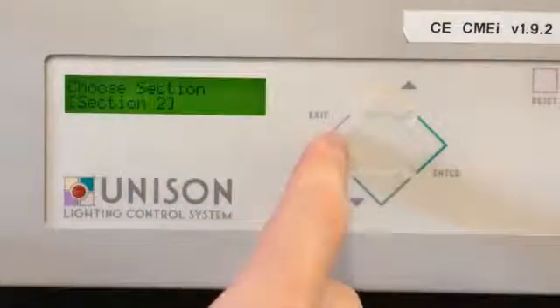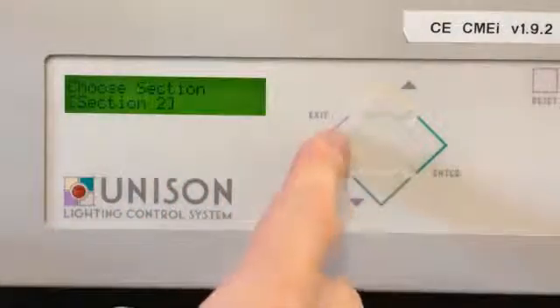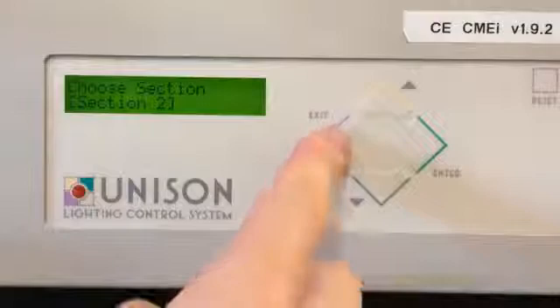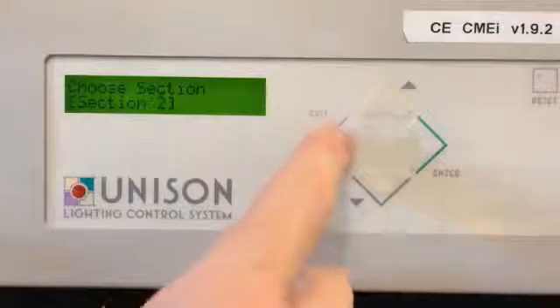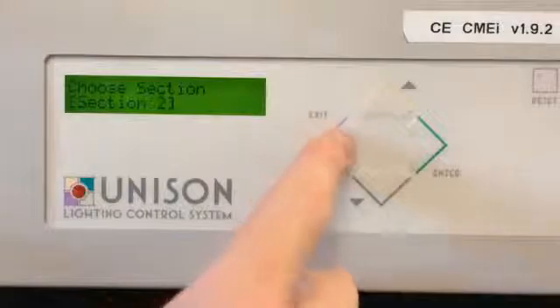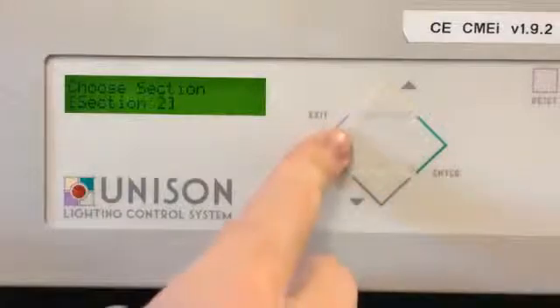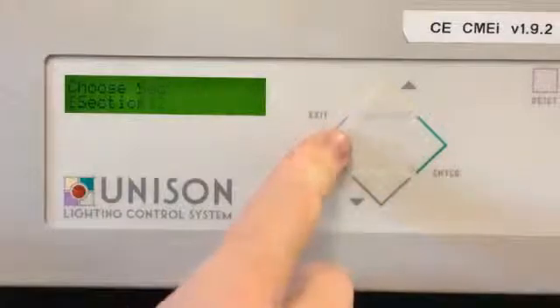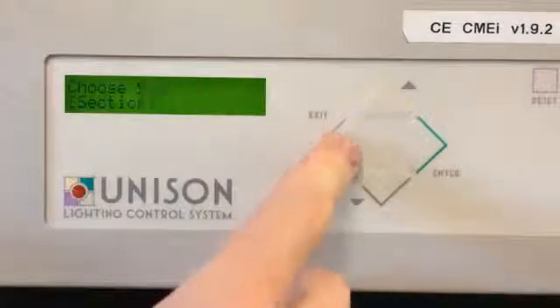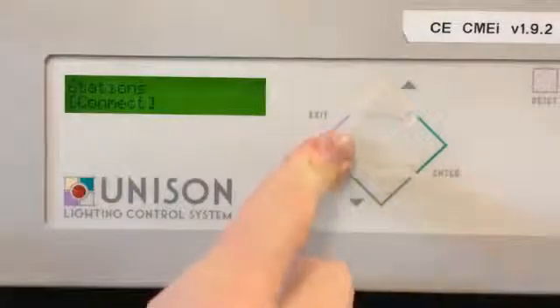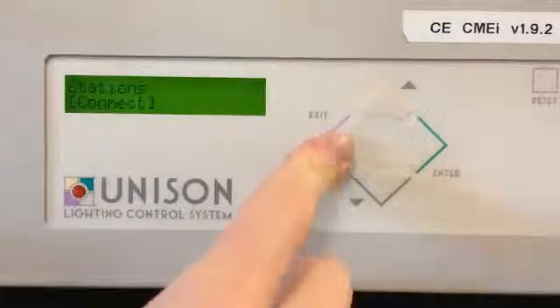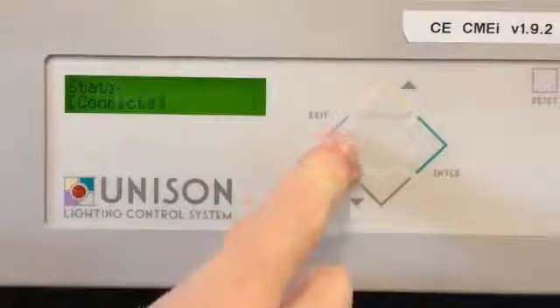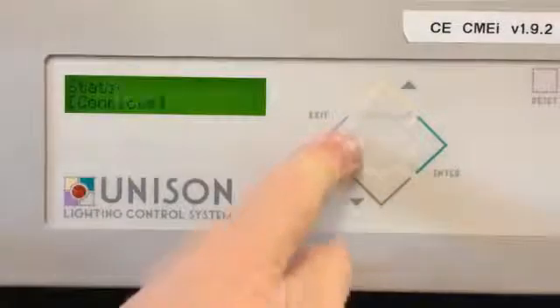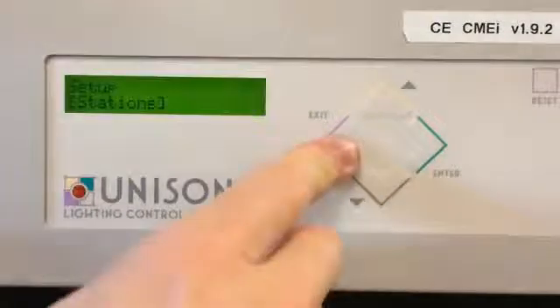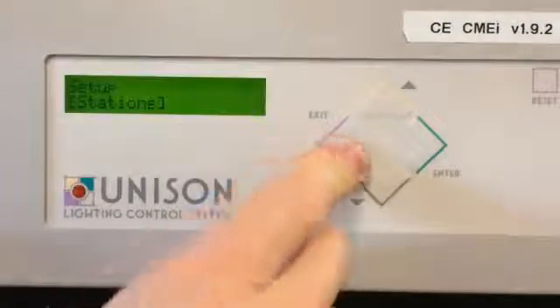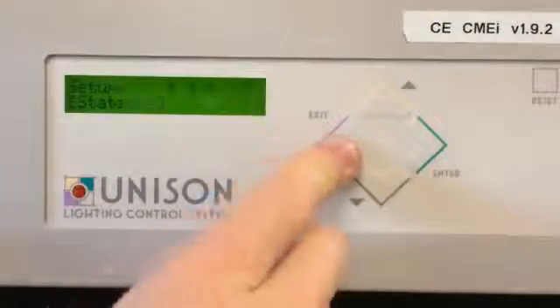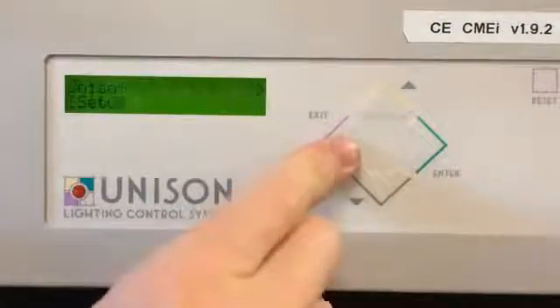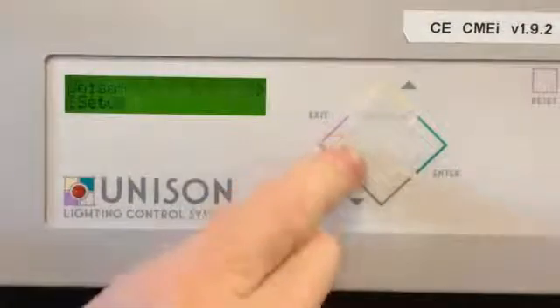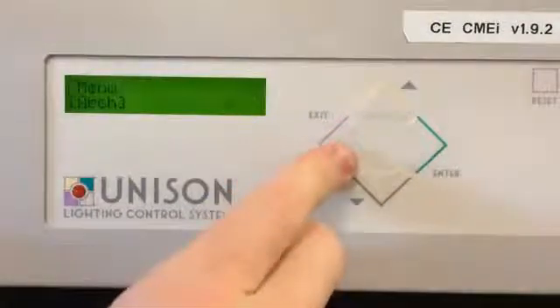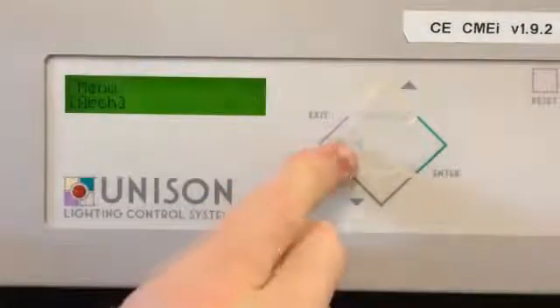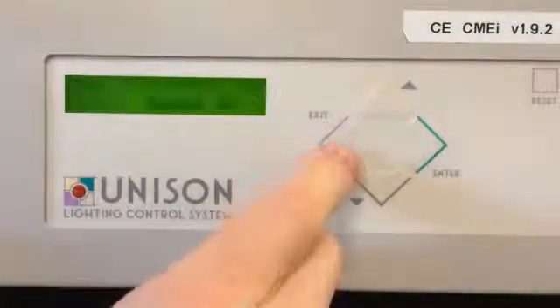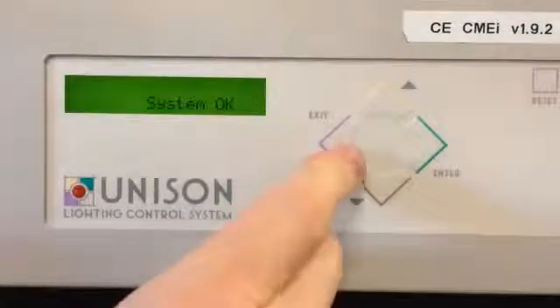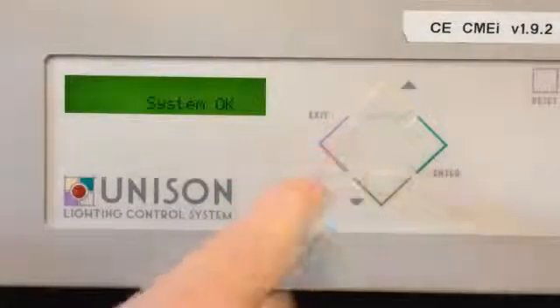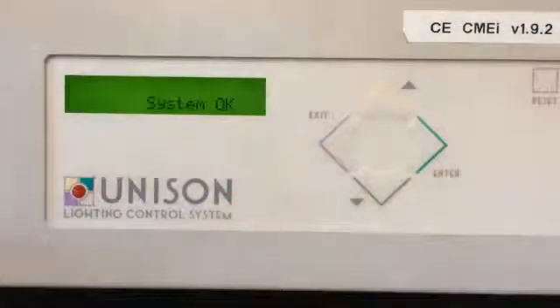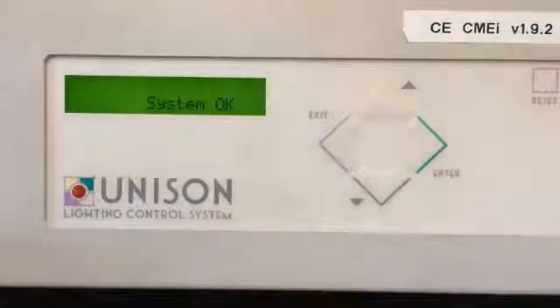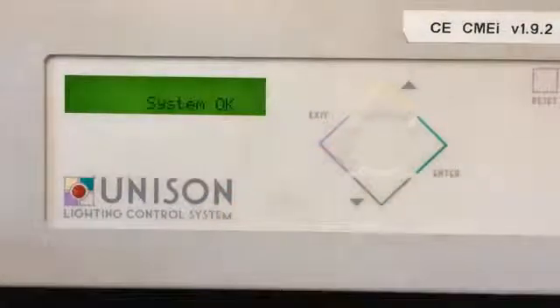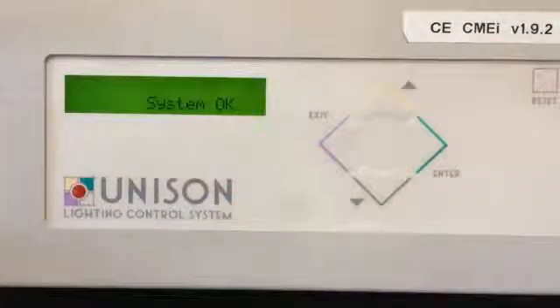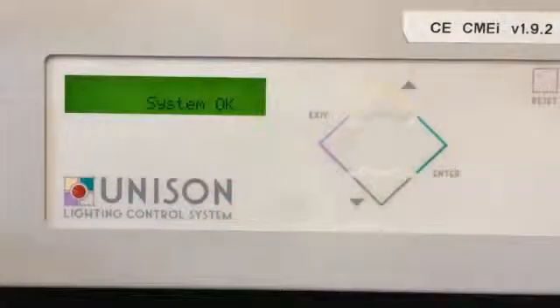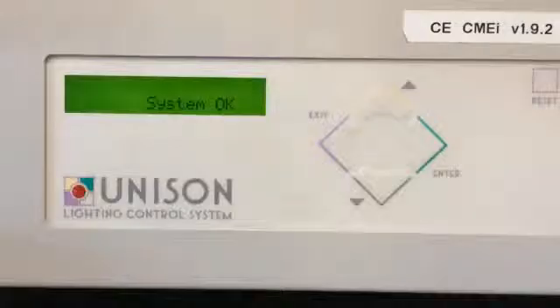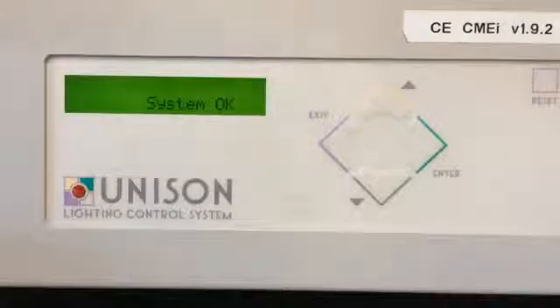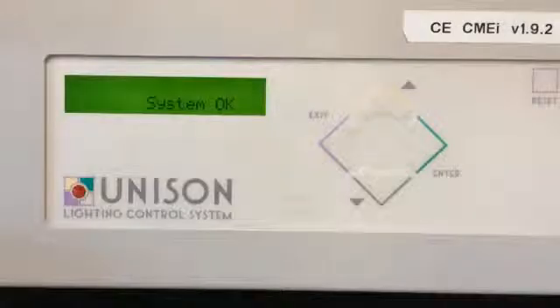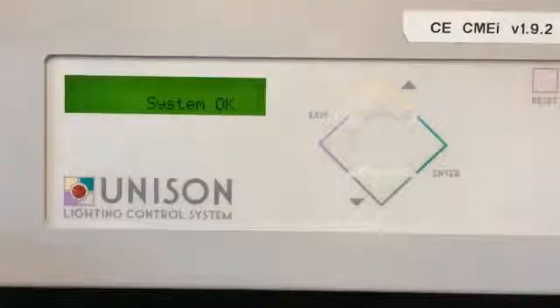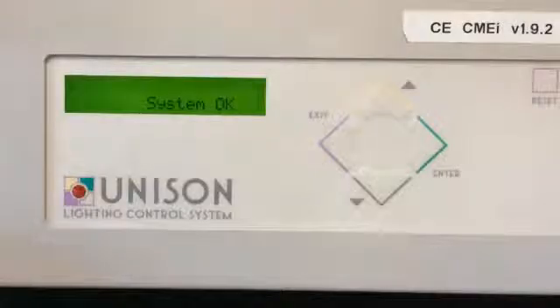At that point, all you have to do is hit exit until you get back out to system OK, and then you are good to go. Thanks for watching.